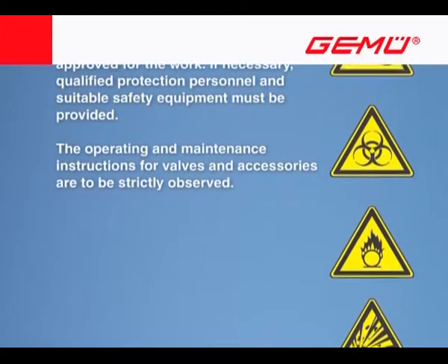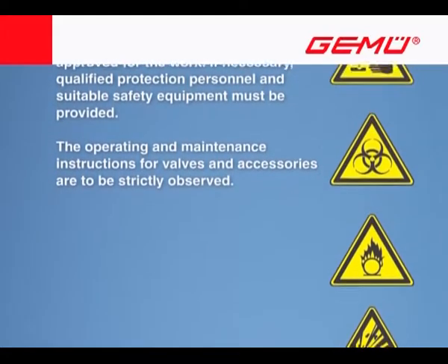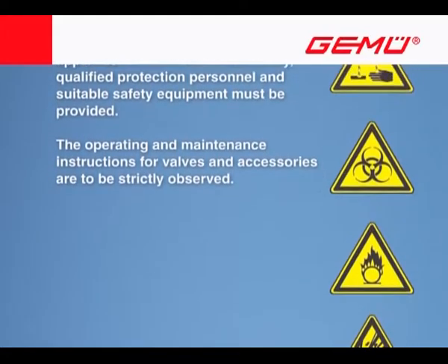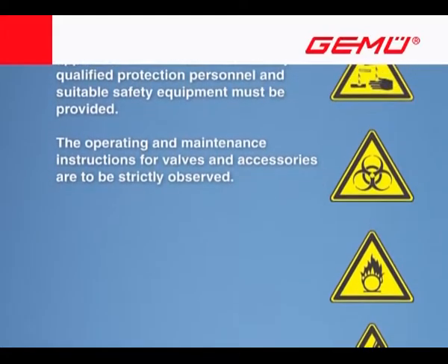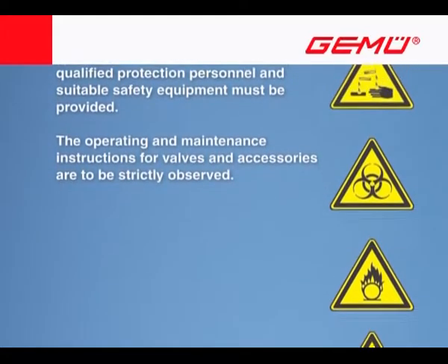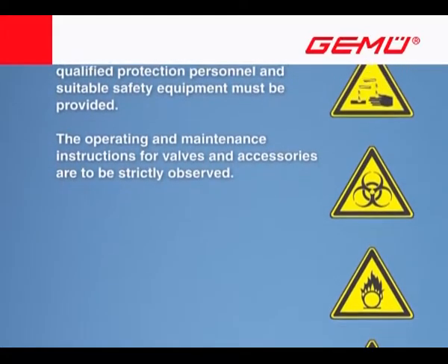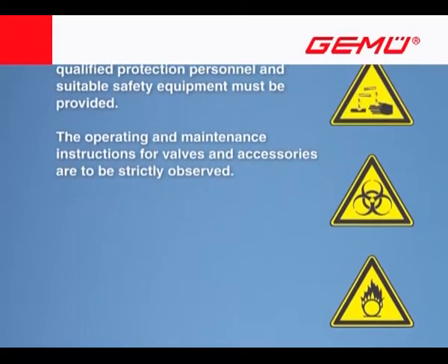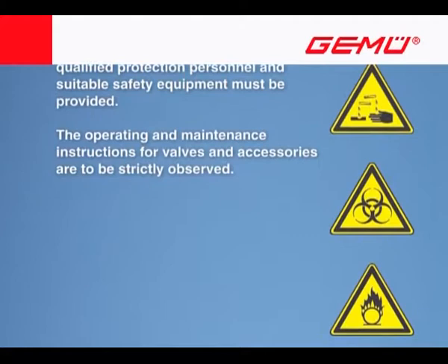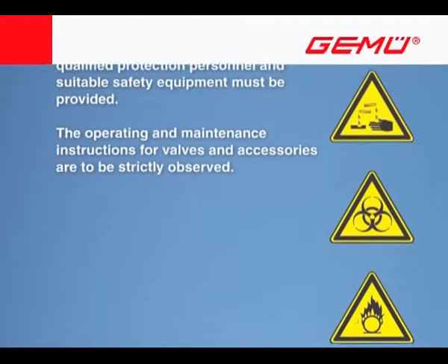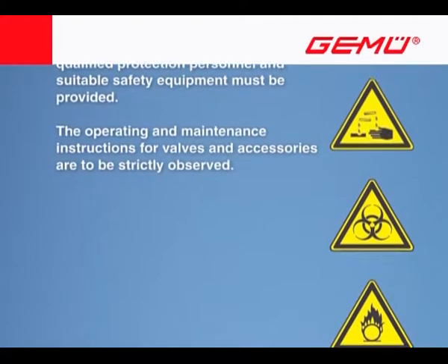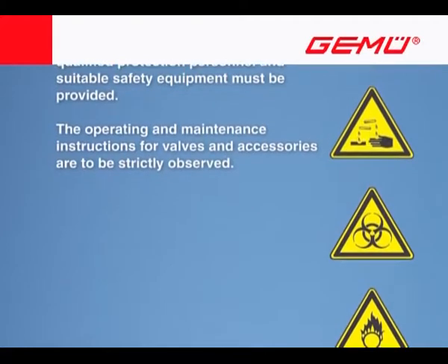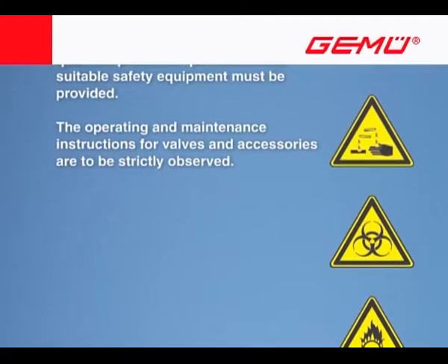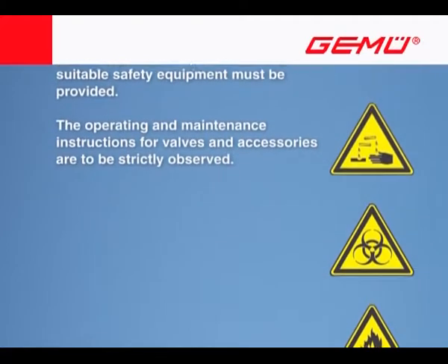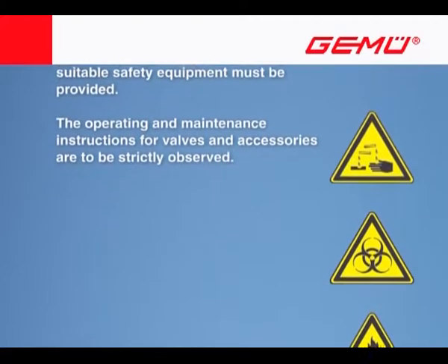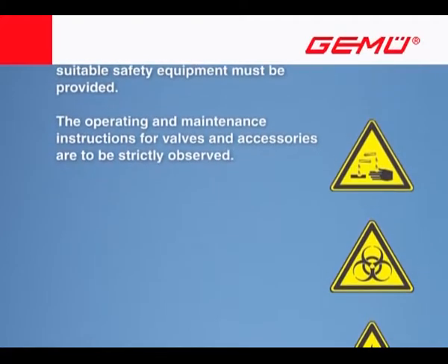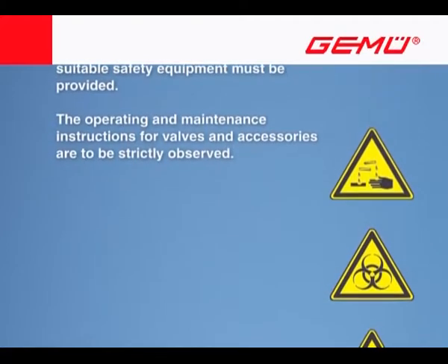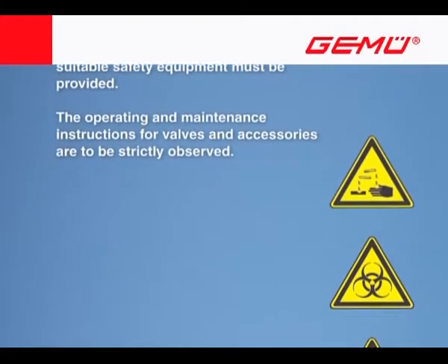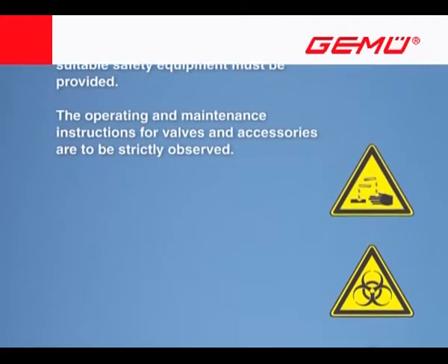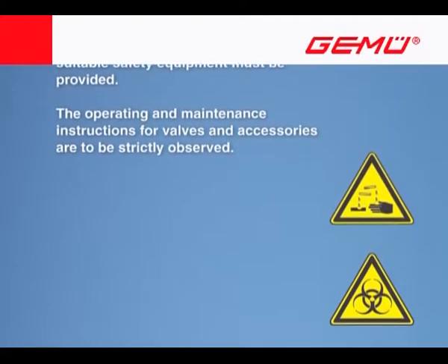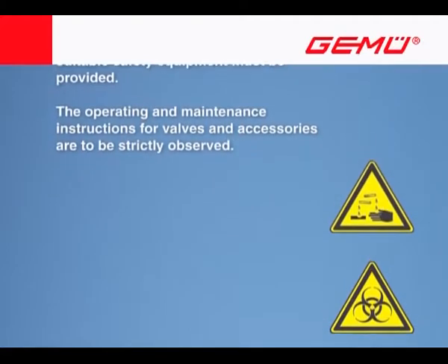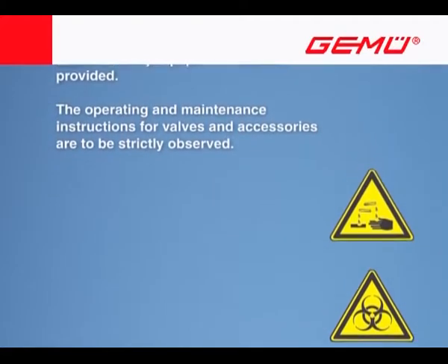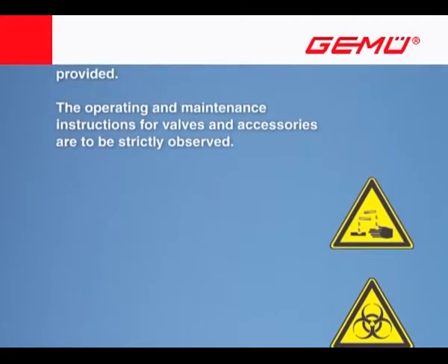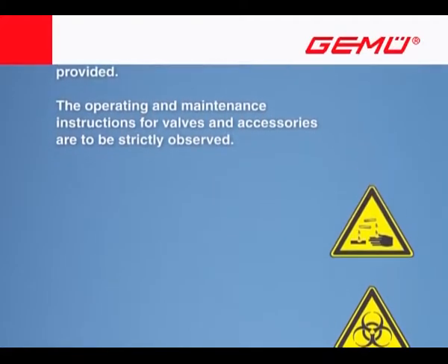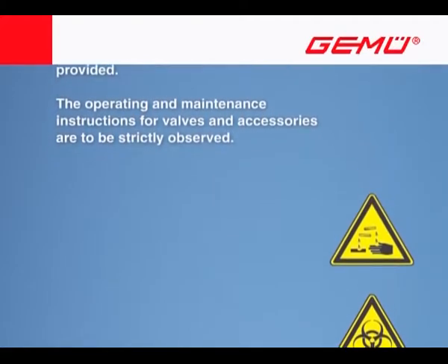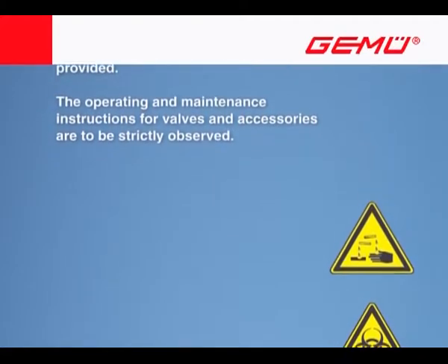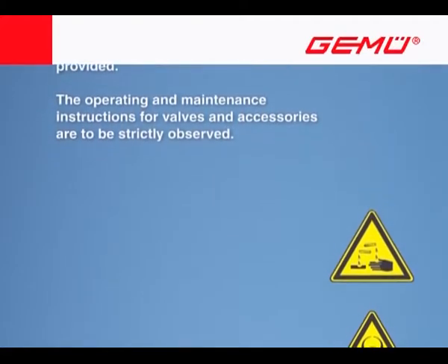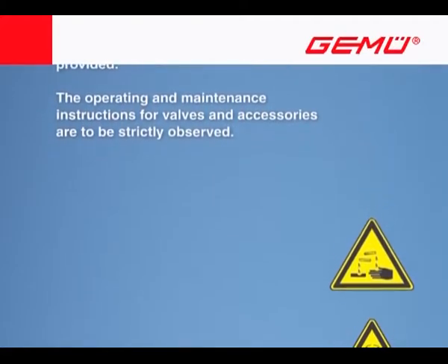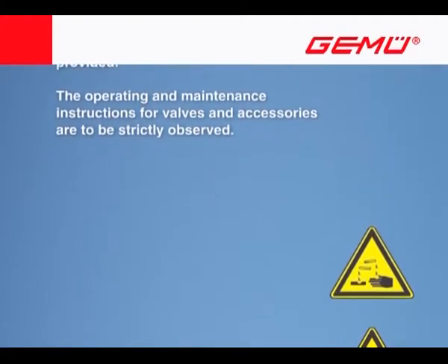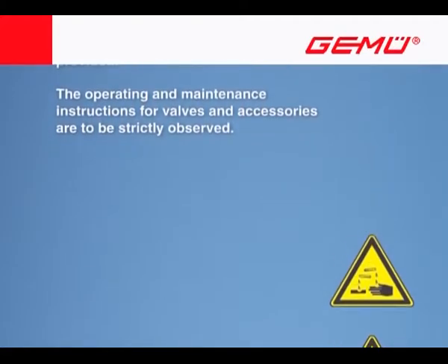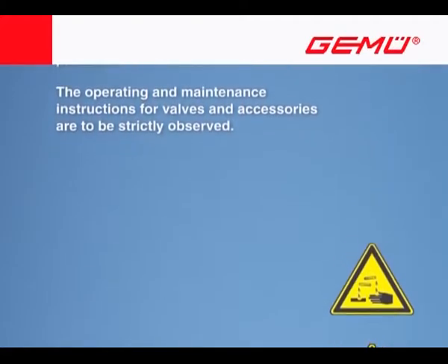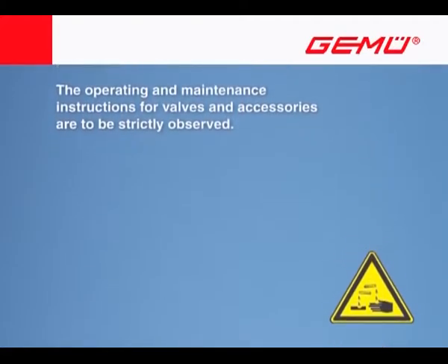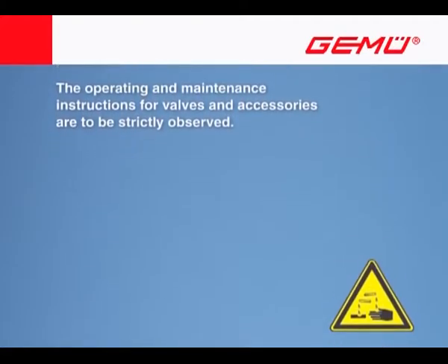The operating and maintenance instructions for valves and accessories are to be strictly observed.